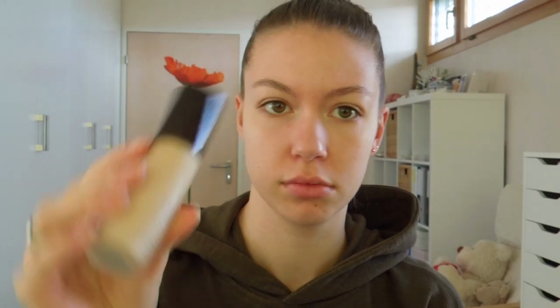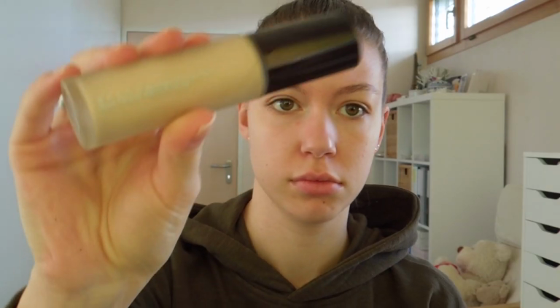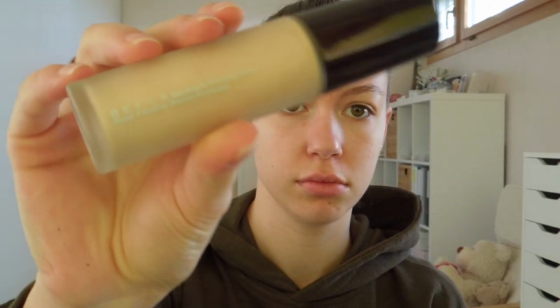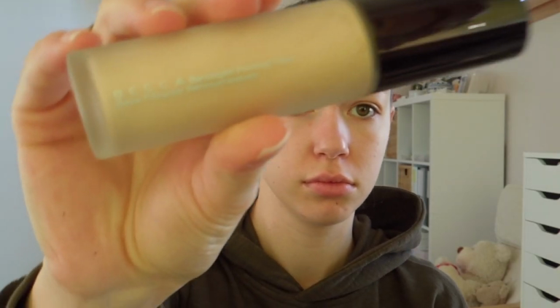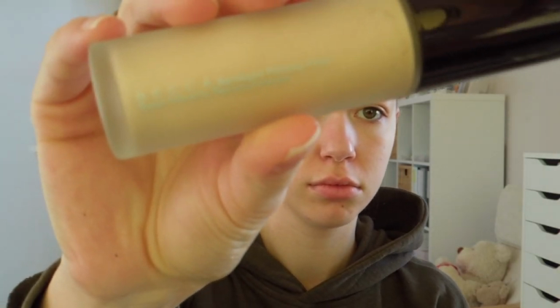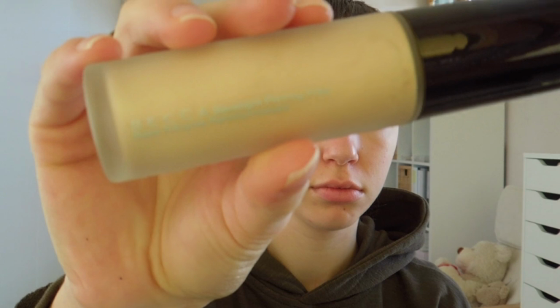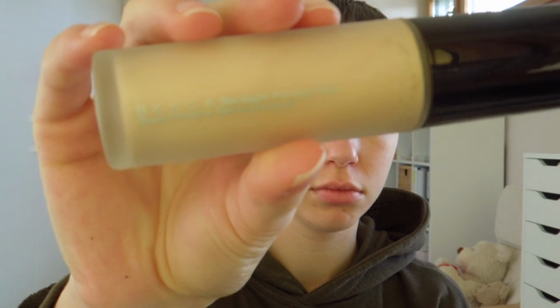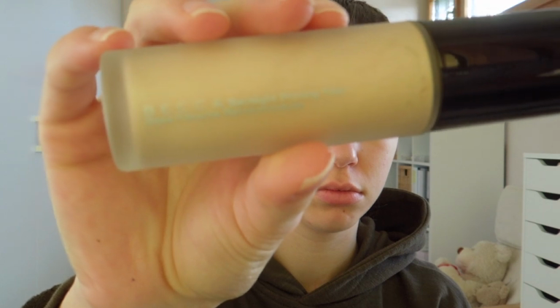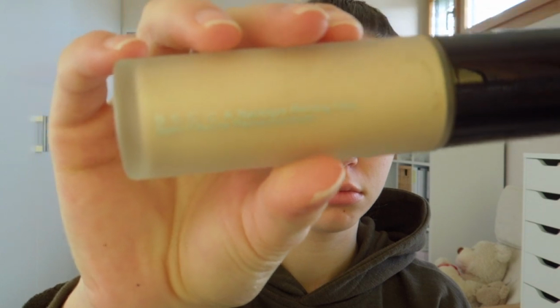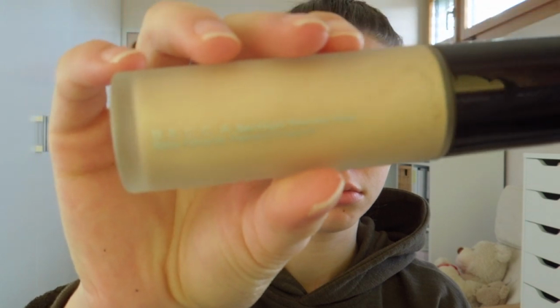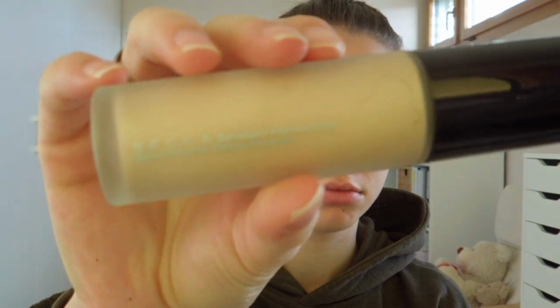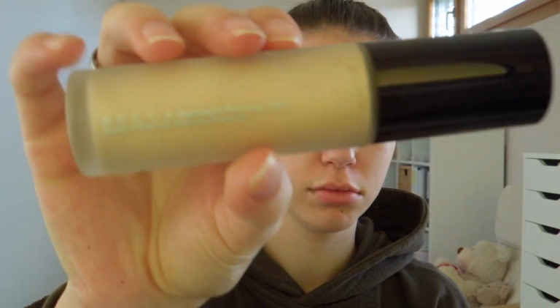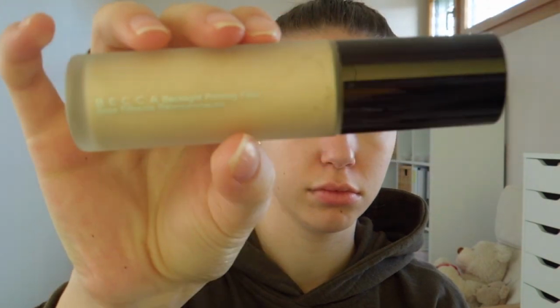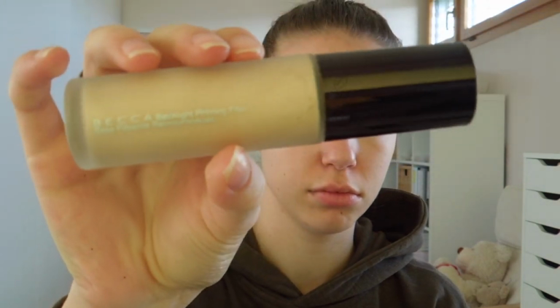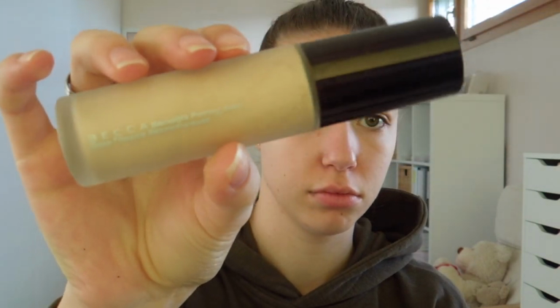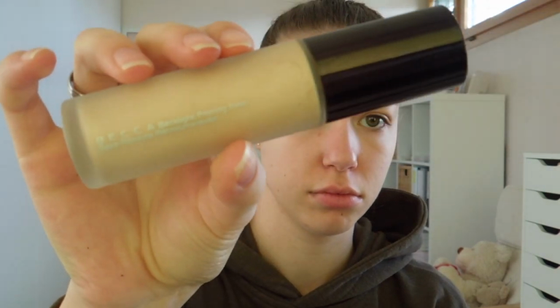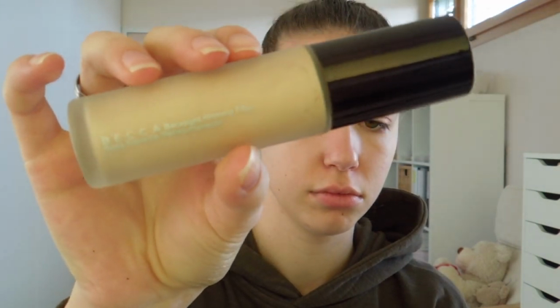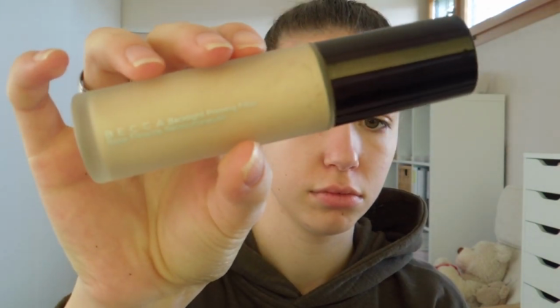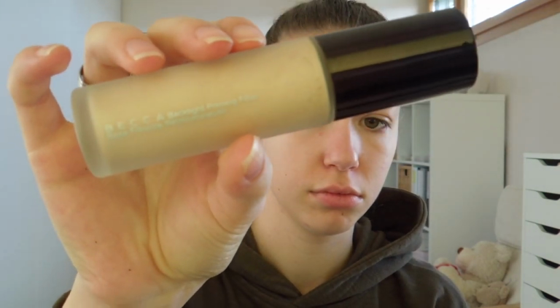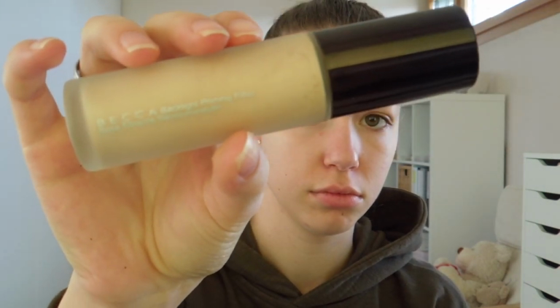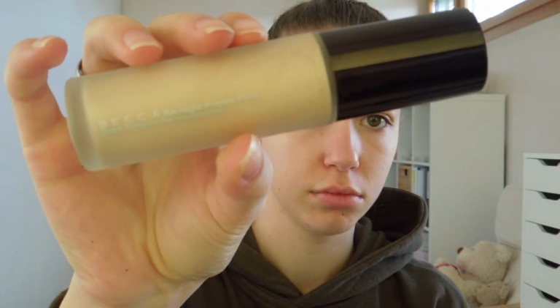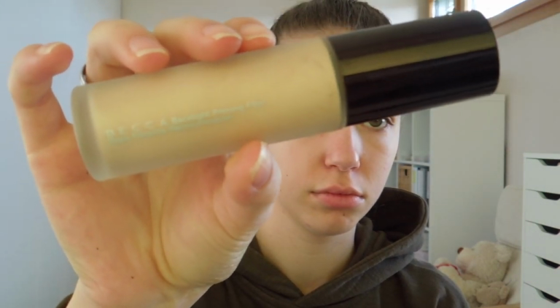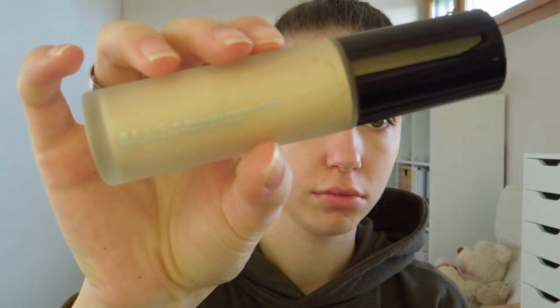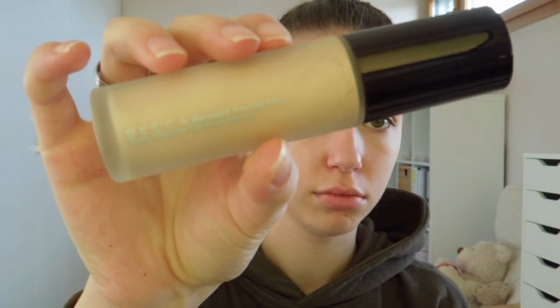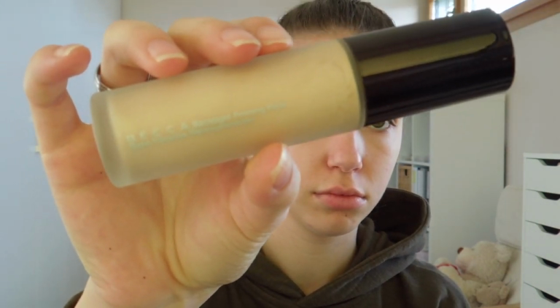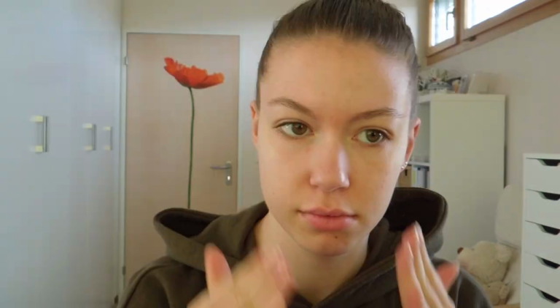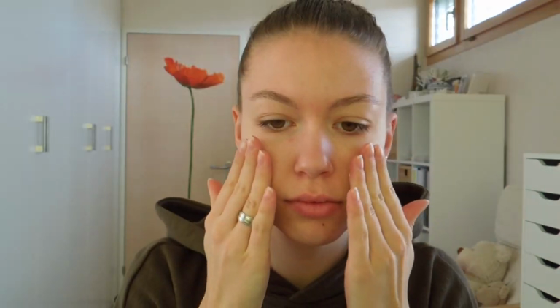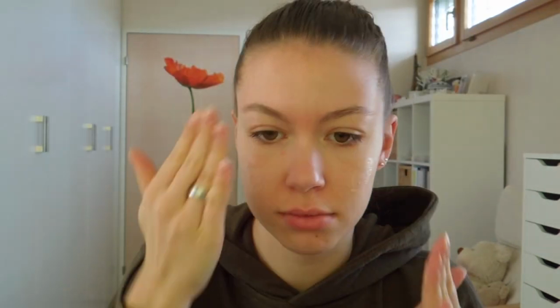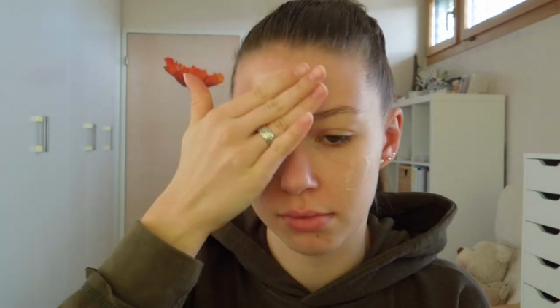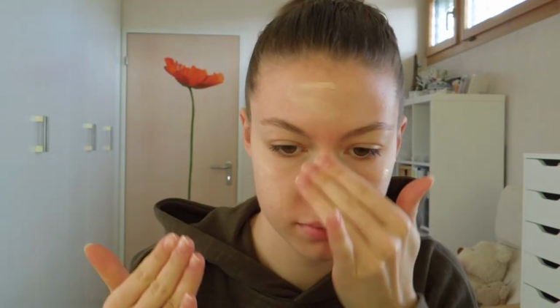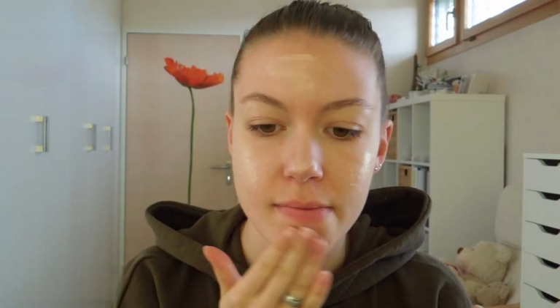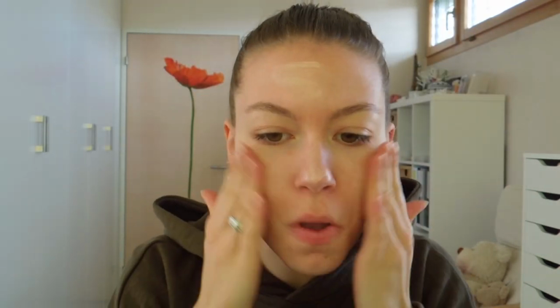First we're going to start off with the Becca Backlight priming filter and apply it all over my face.